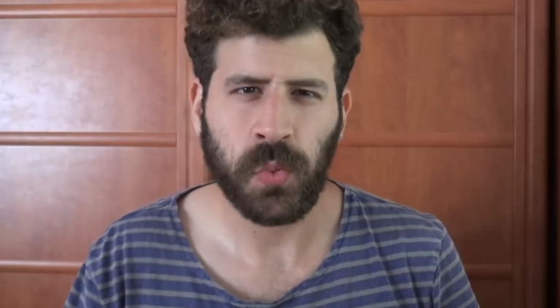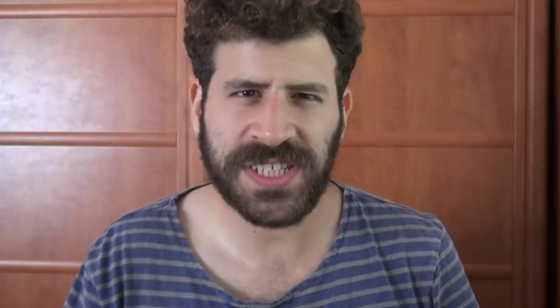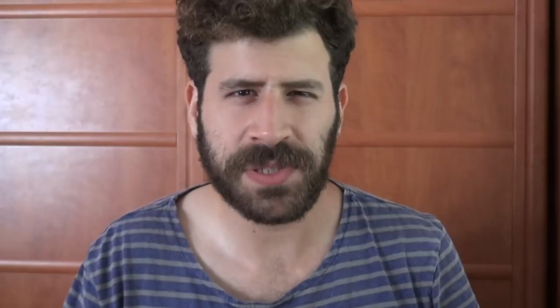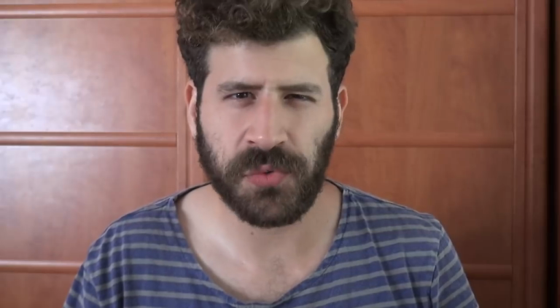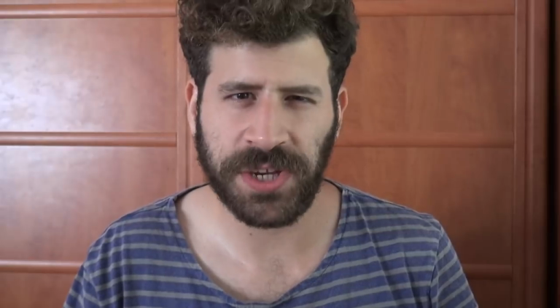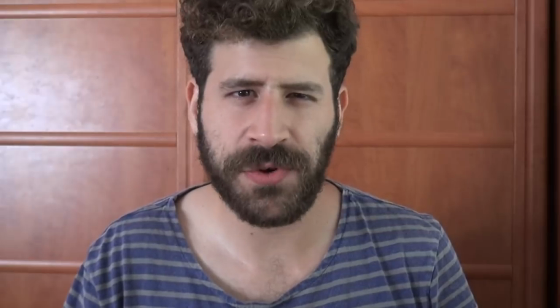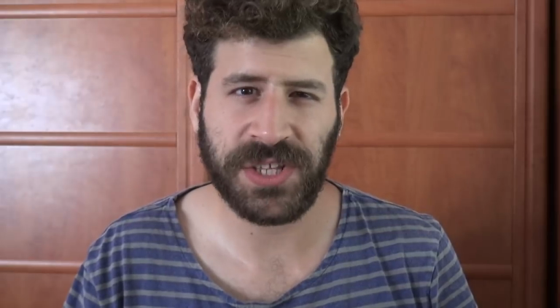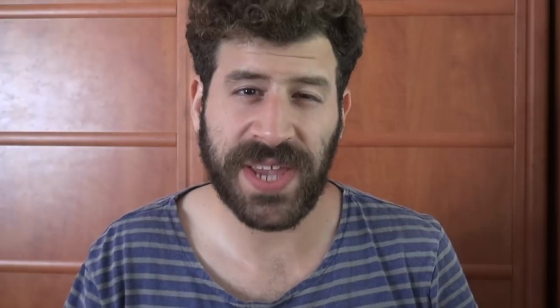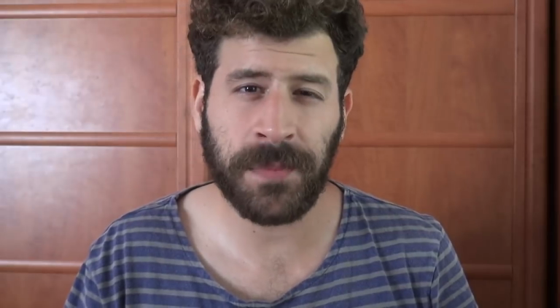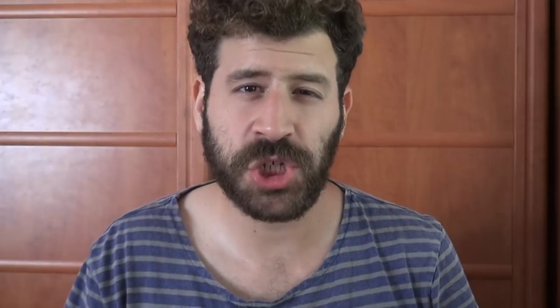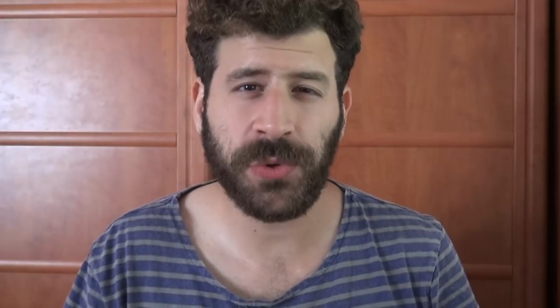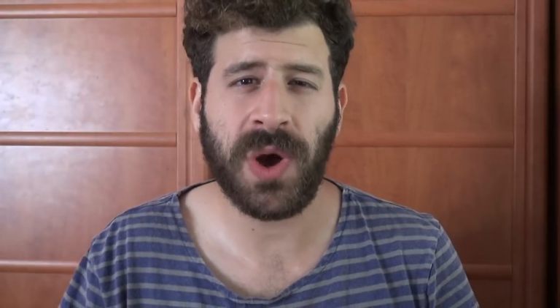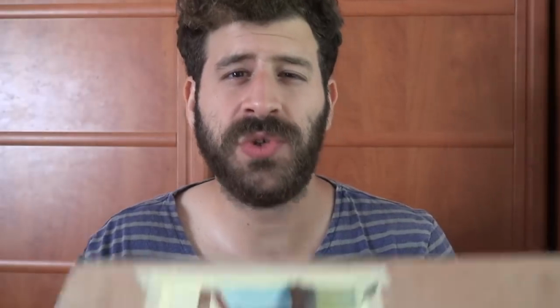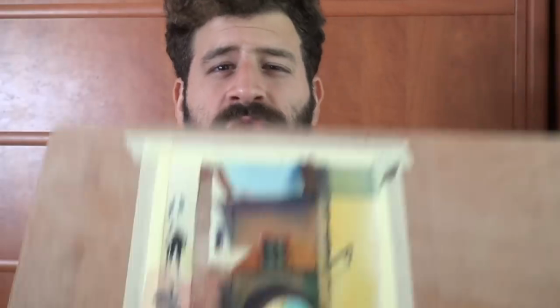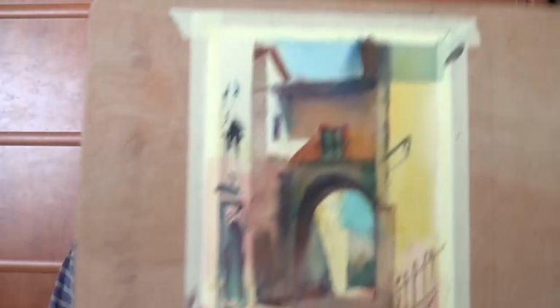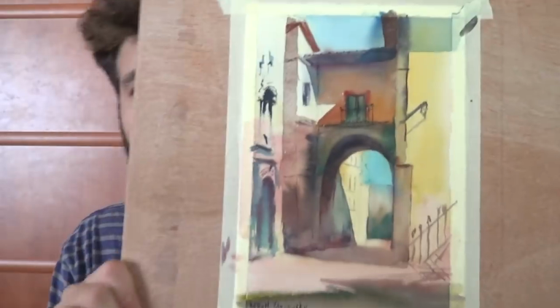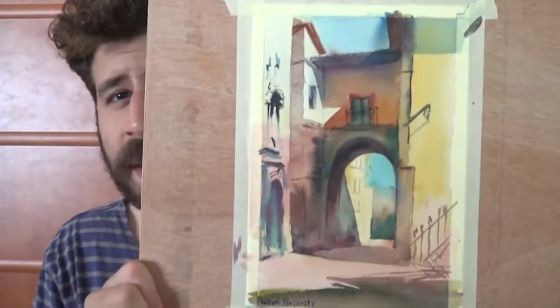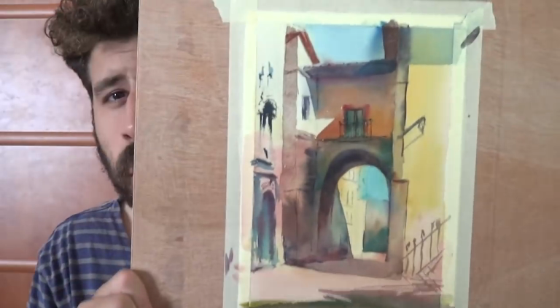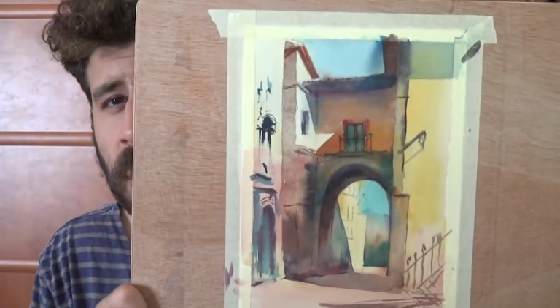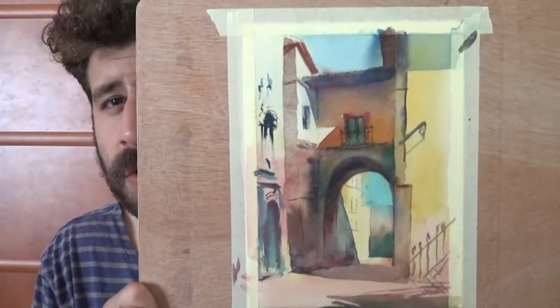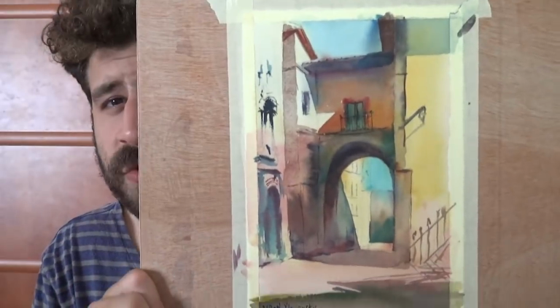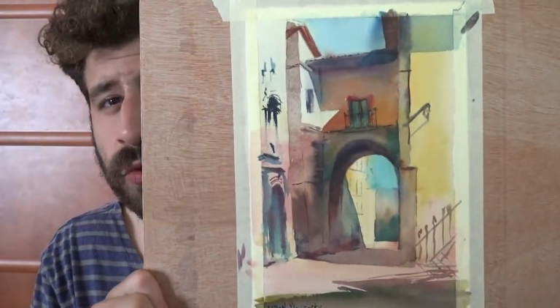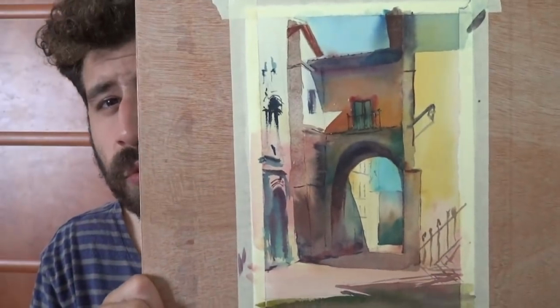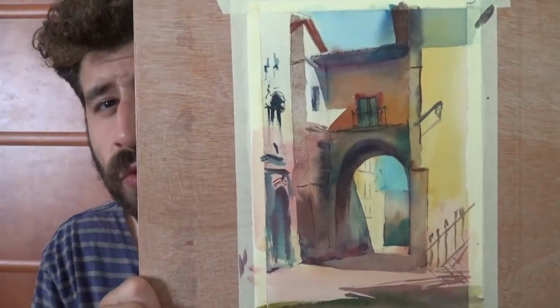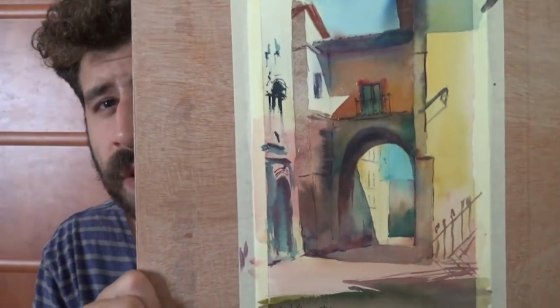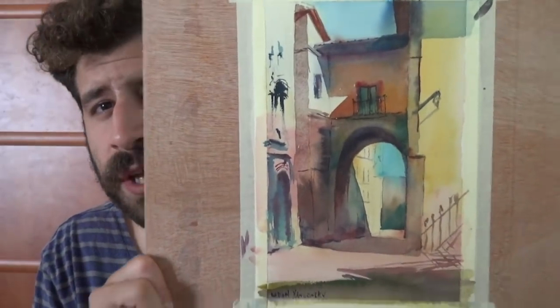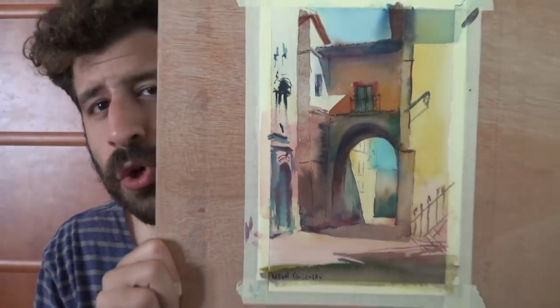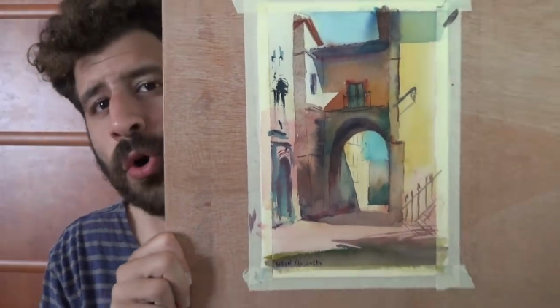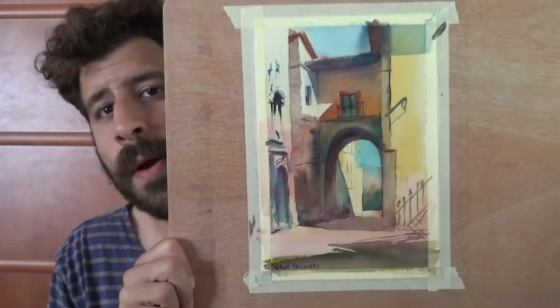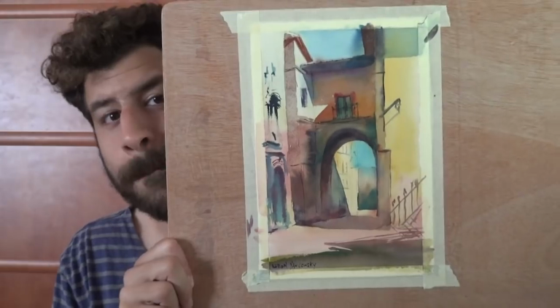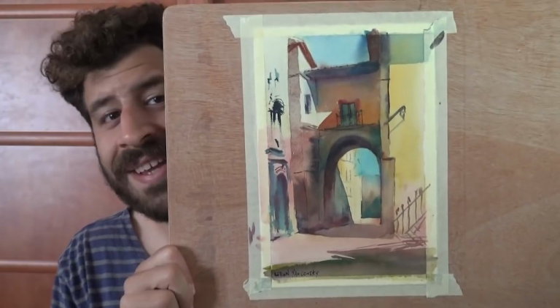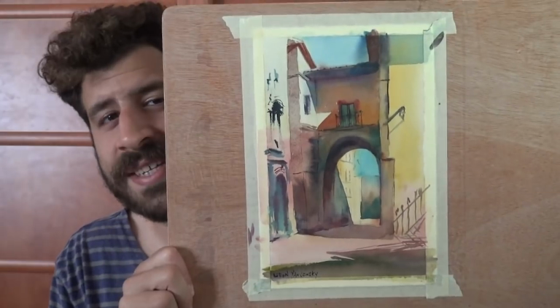What's up, Liron here, and today I'm going to show you how to use warm and cool colors to improve your paintings.